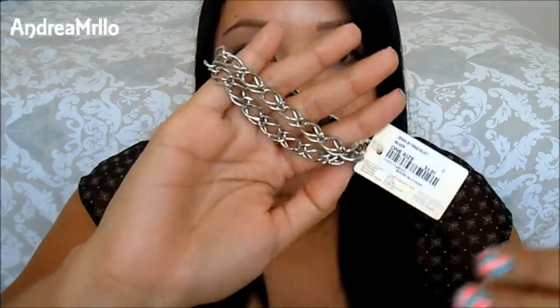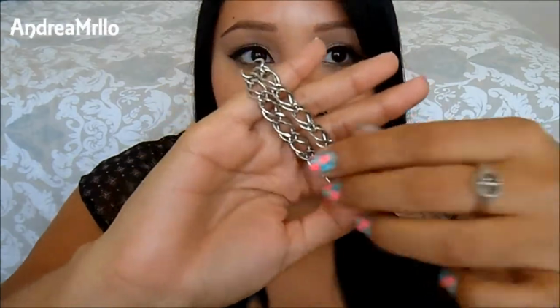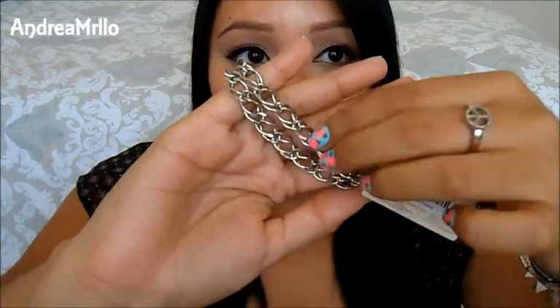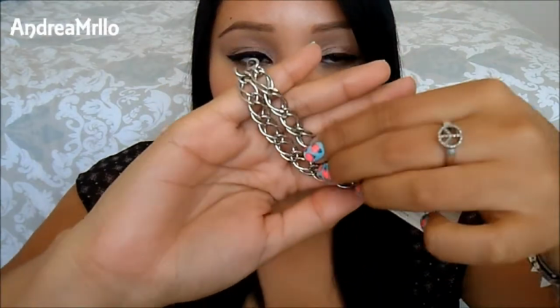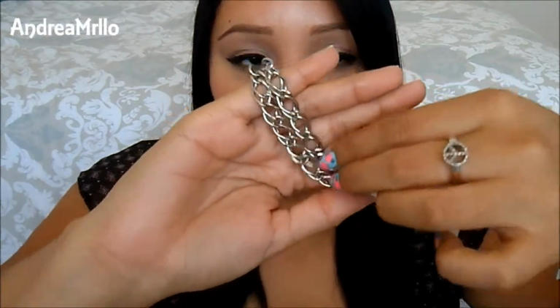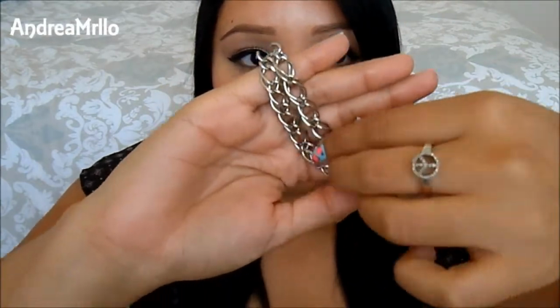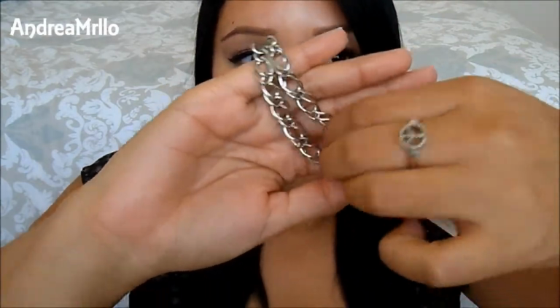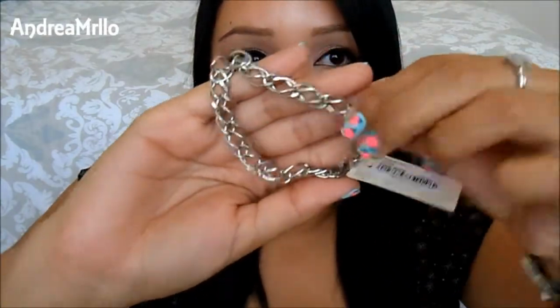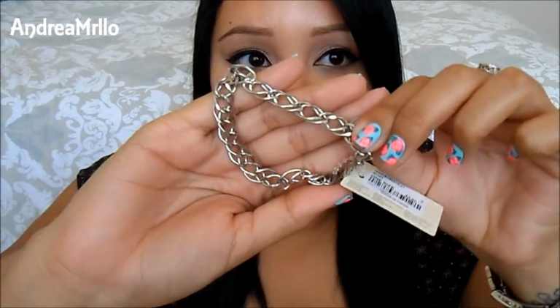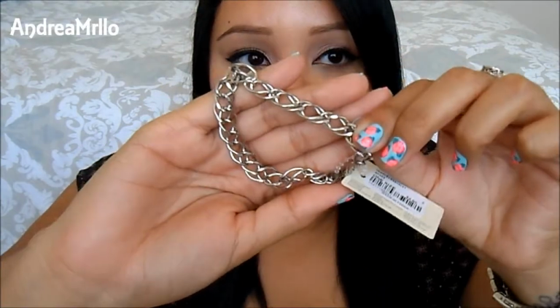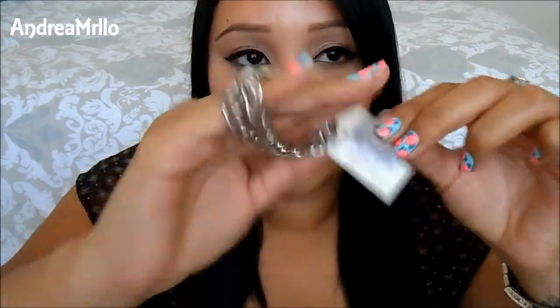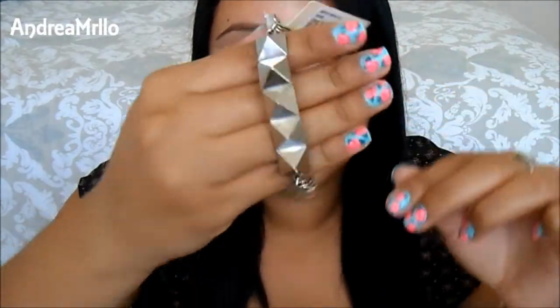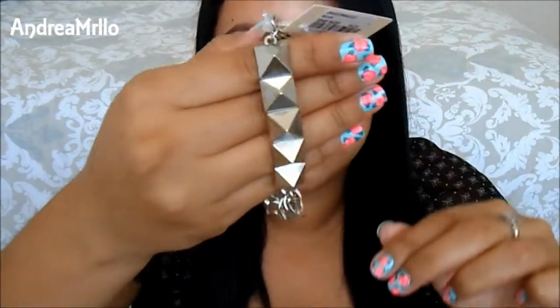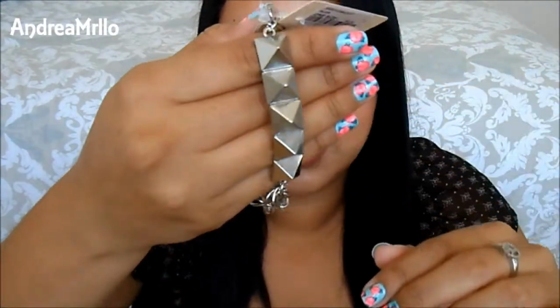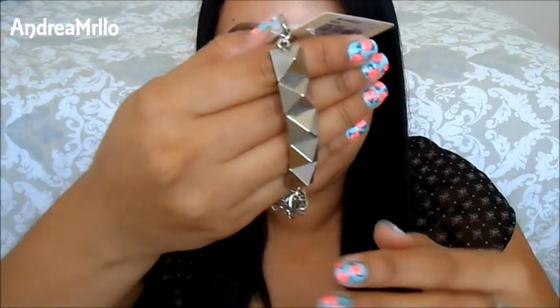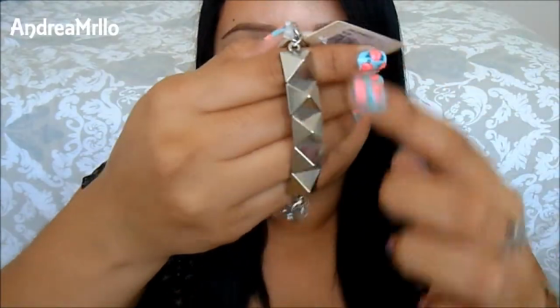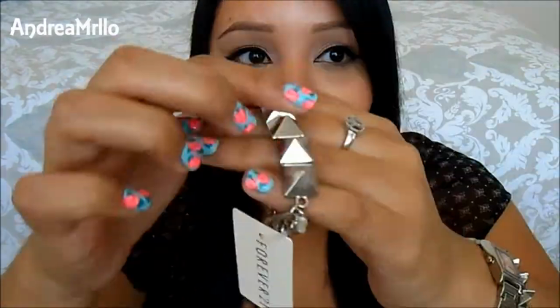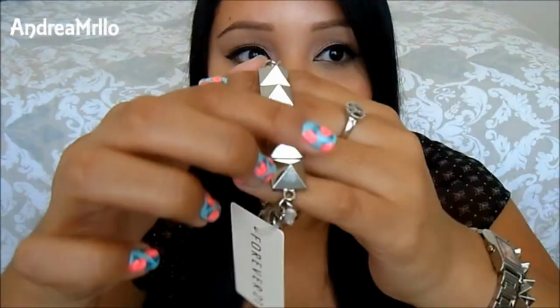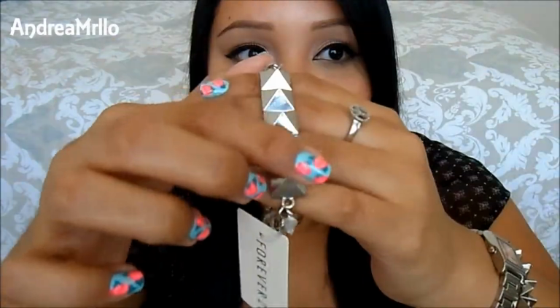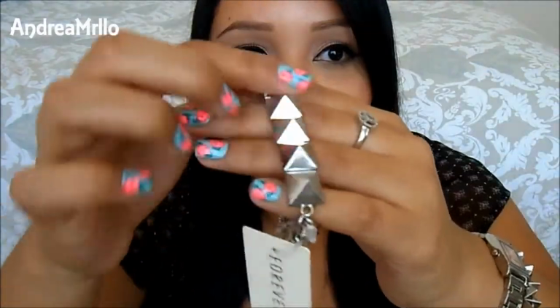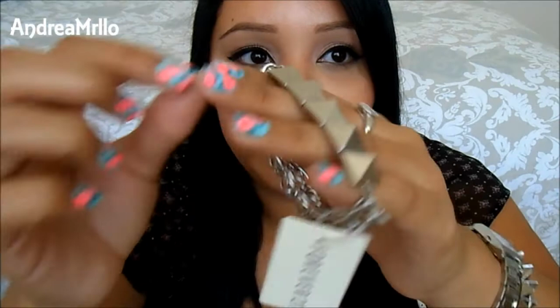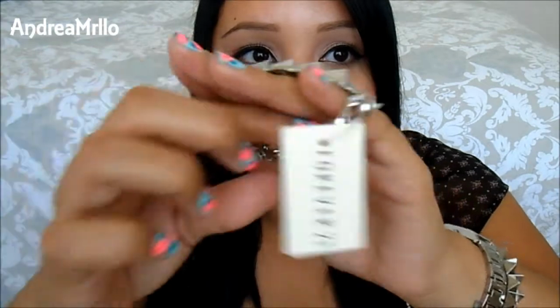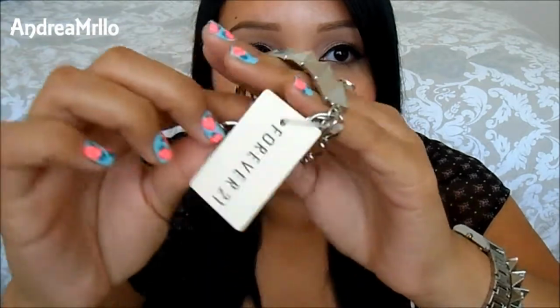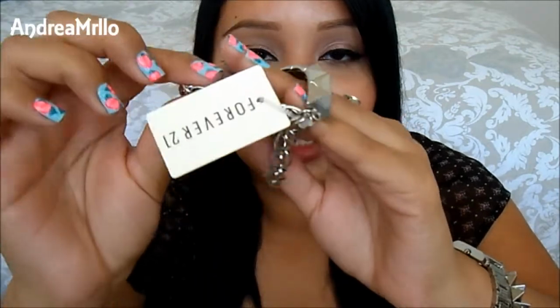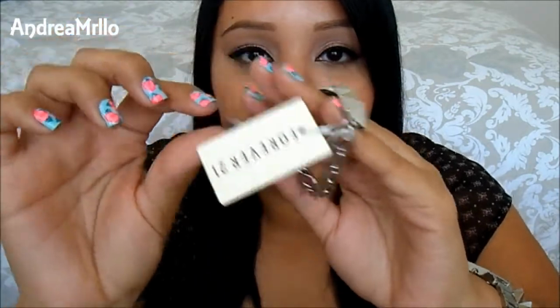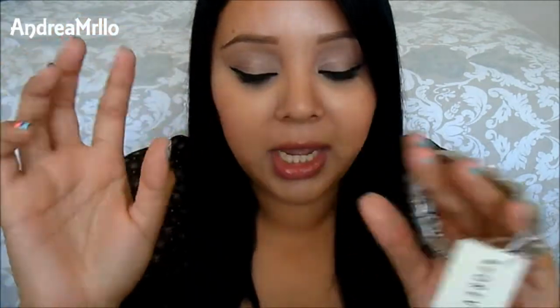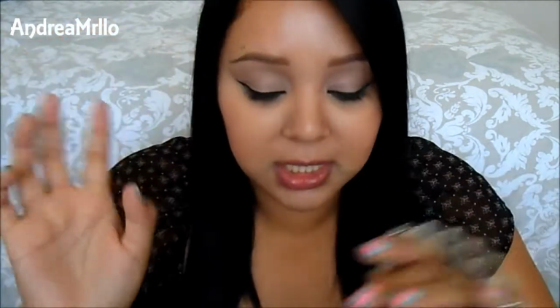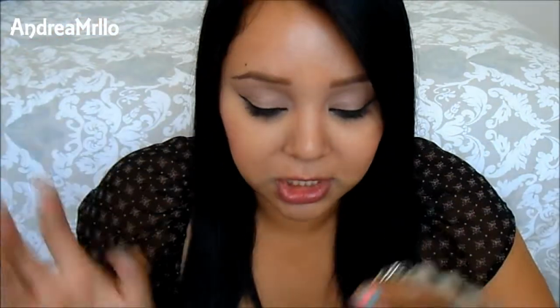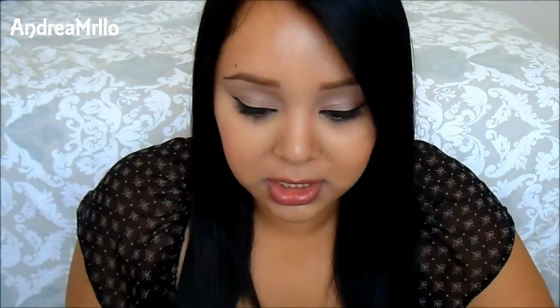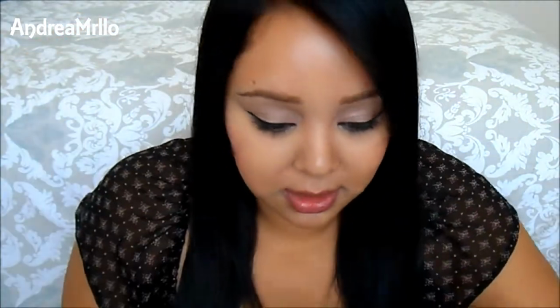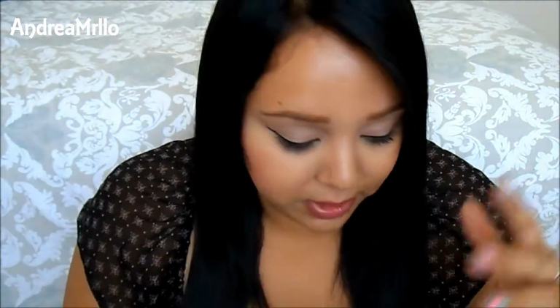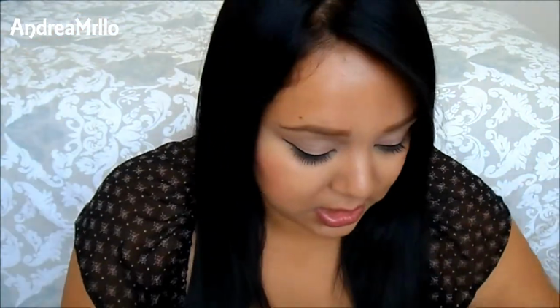It has like two chains on the side, the little pyramids and then the chains. I just love it.